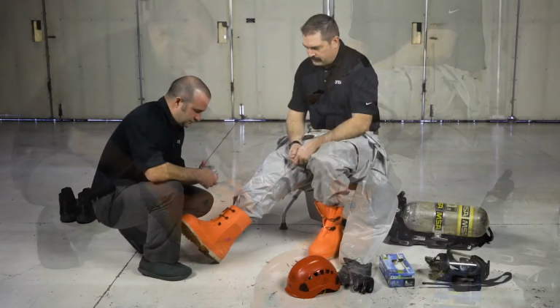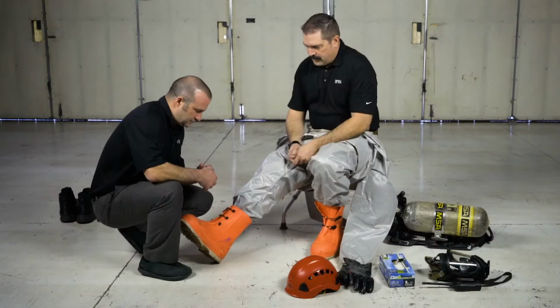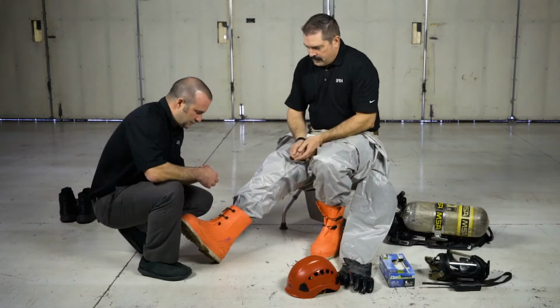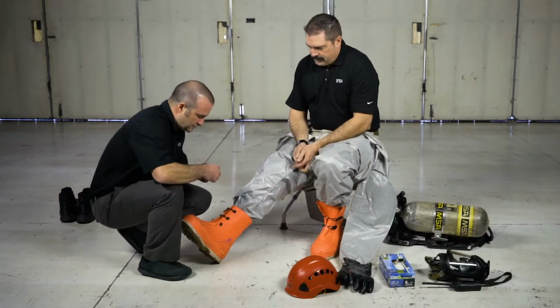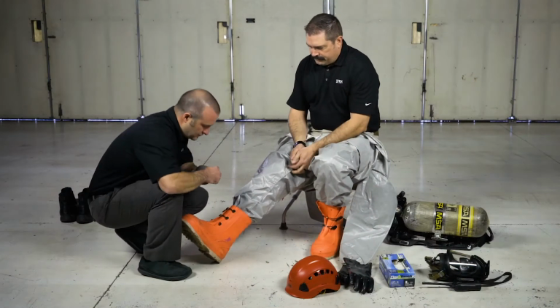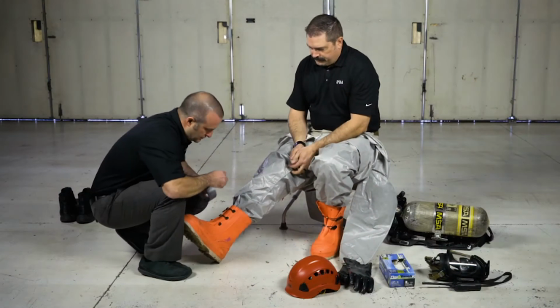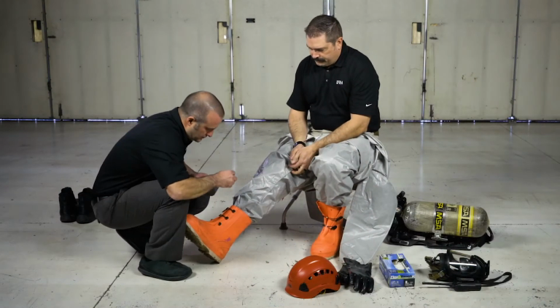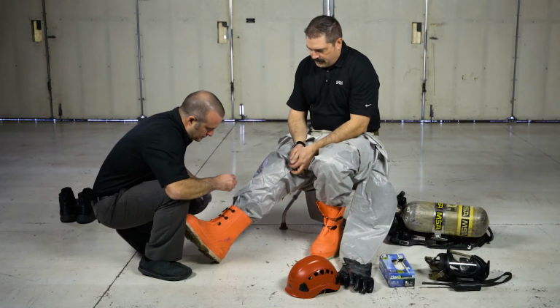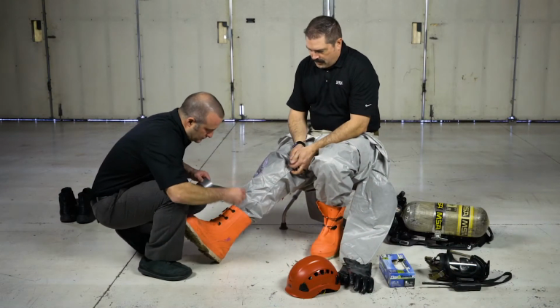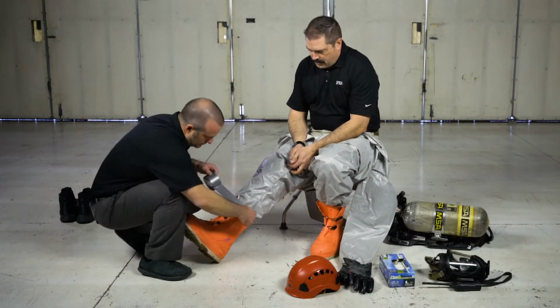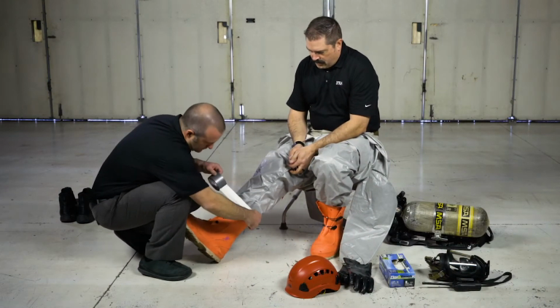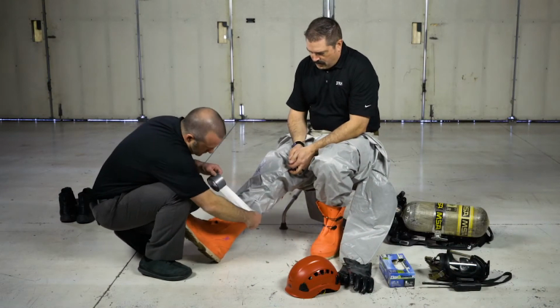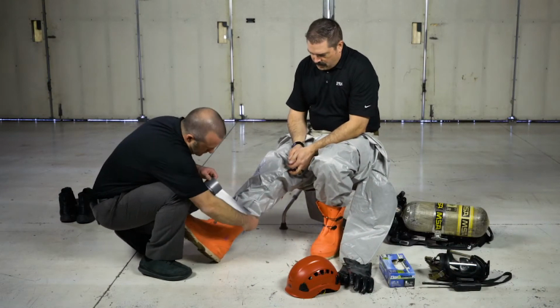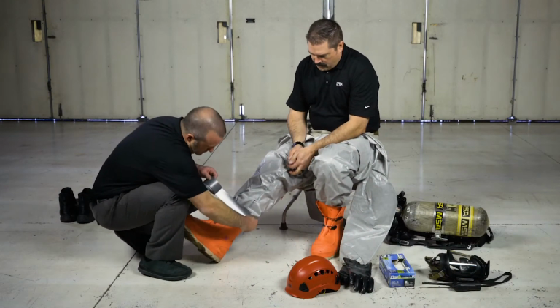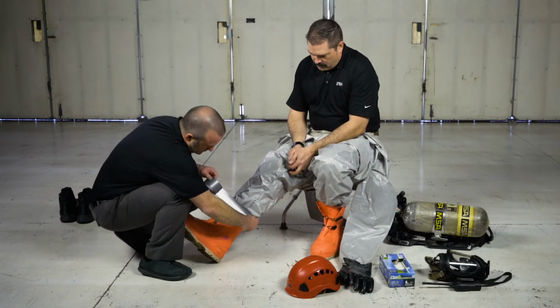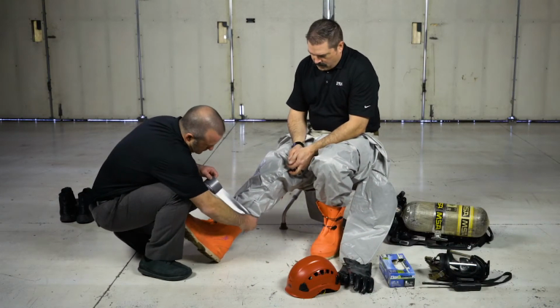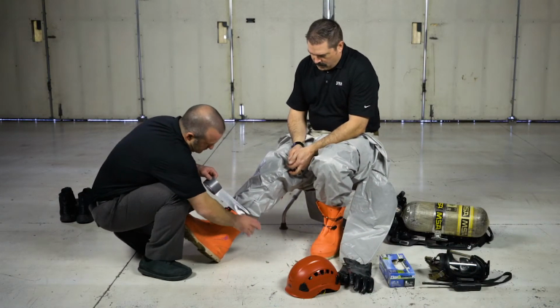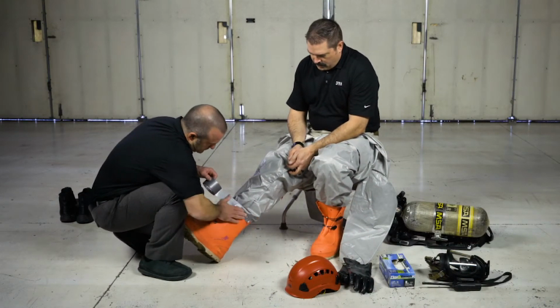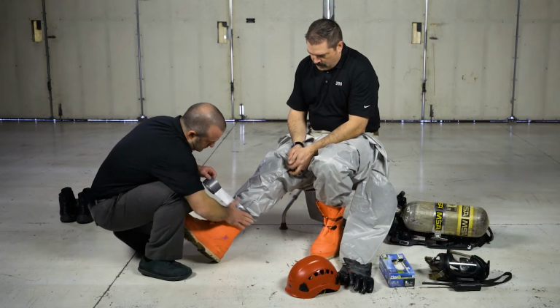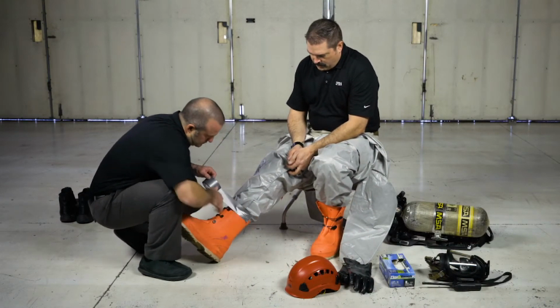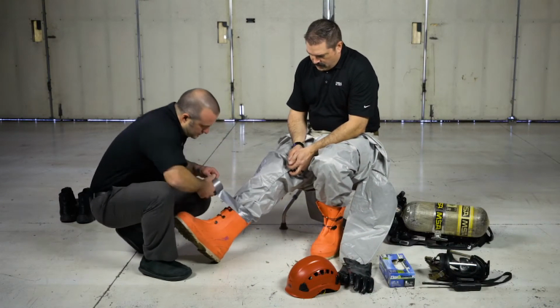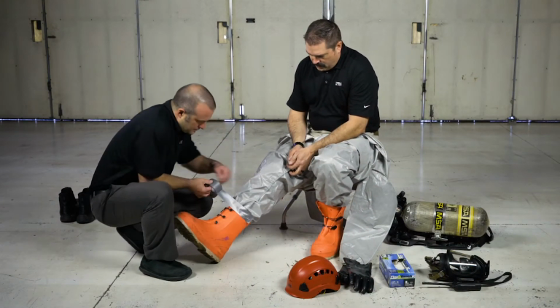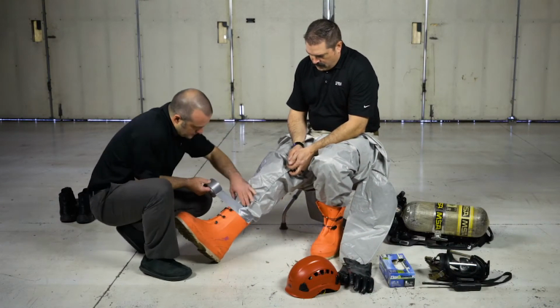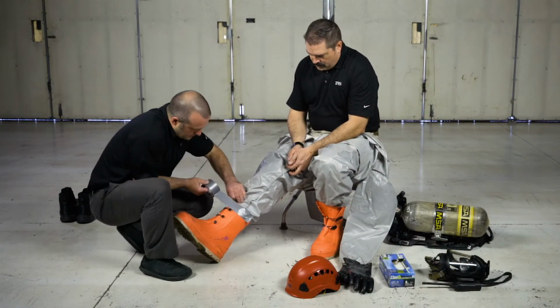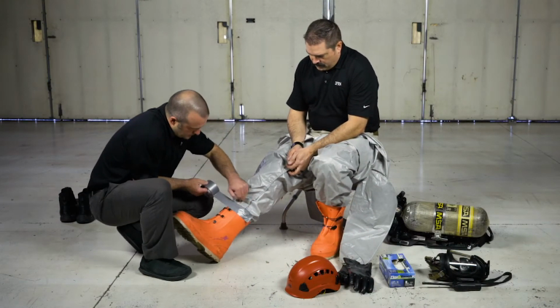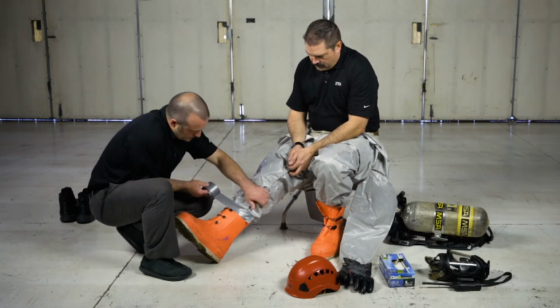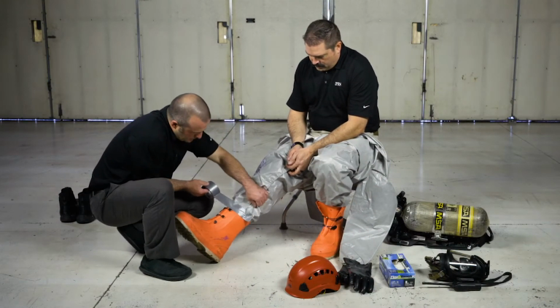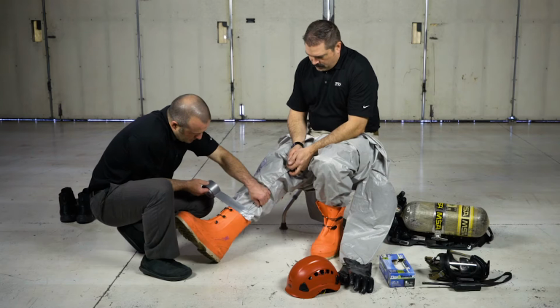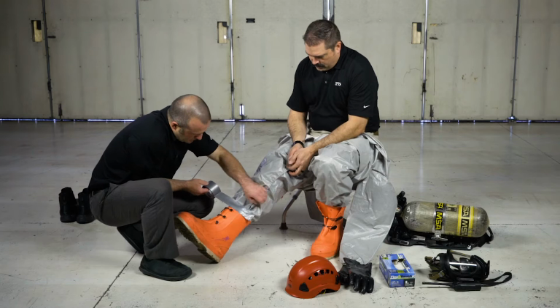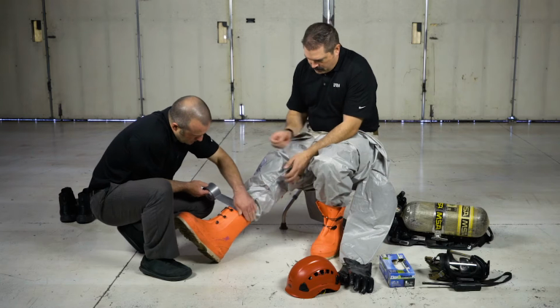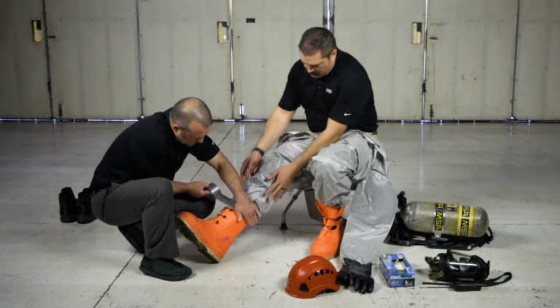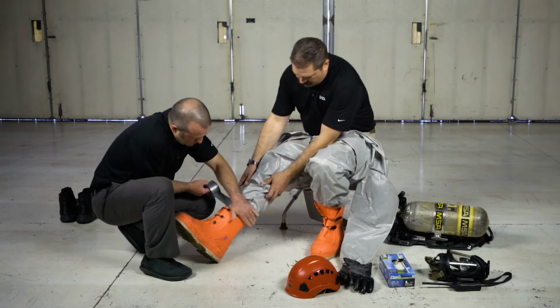Pull the rain fly down over the boots, allowing your assistant to tape the edge of the suit to your boots if necessary.